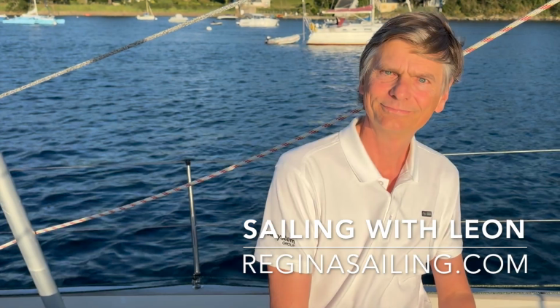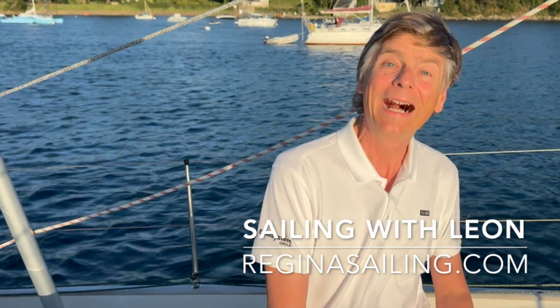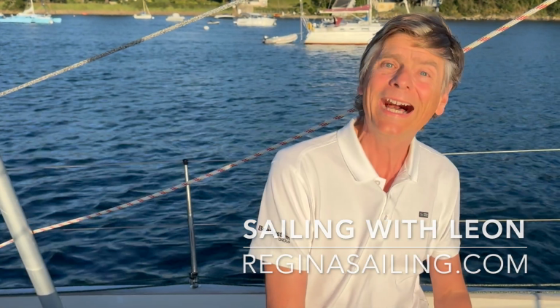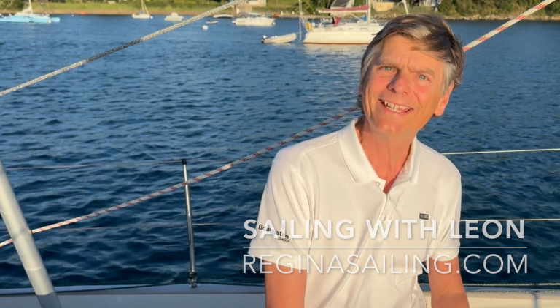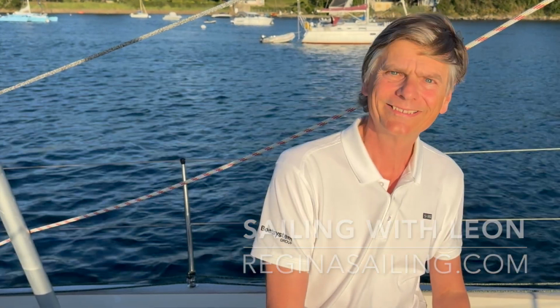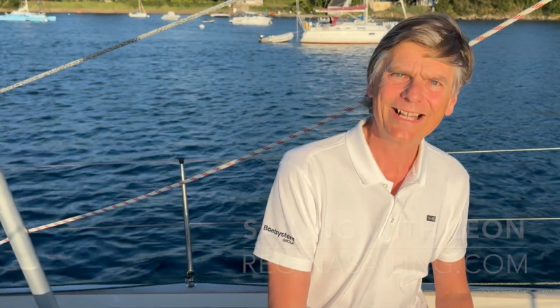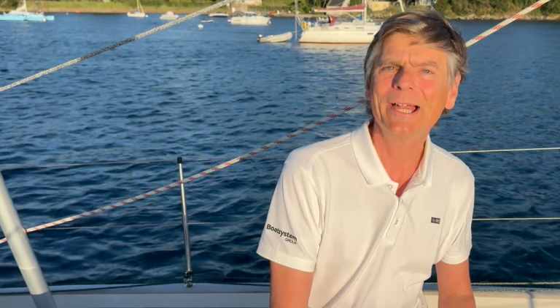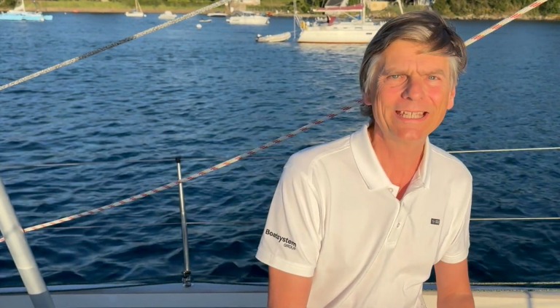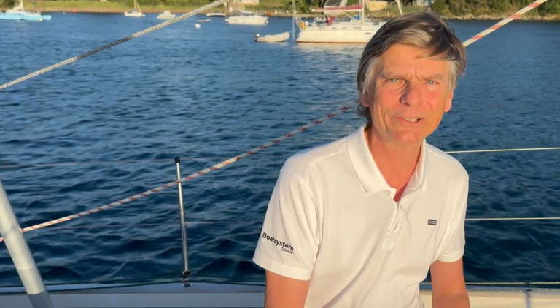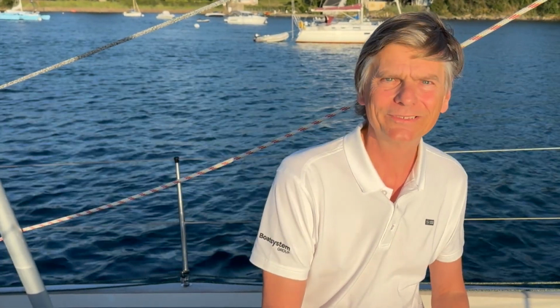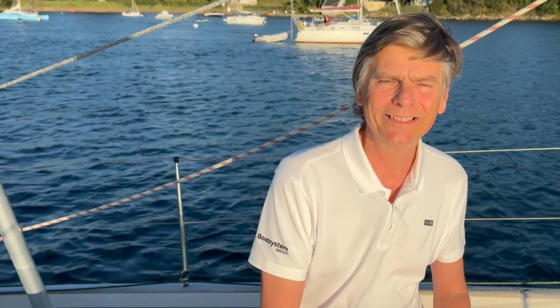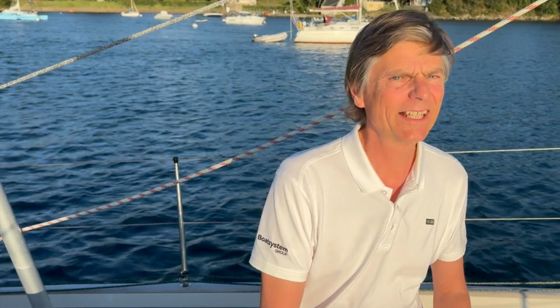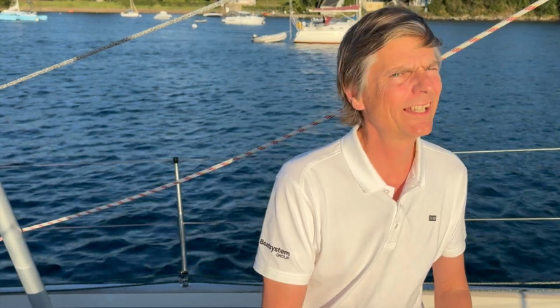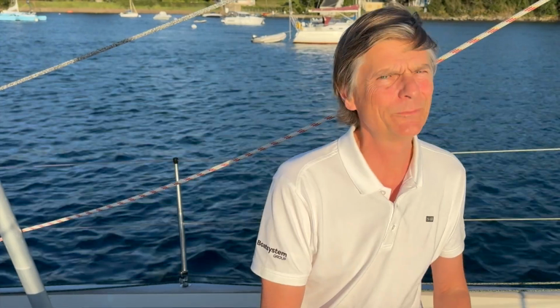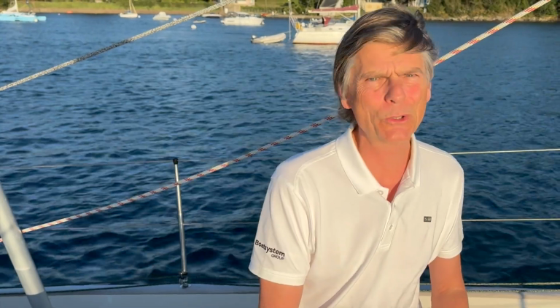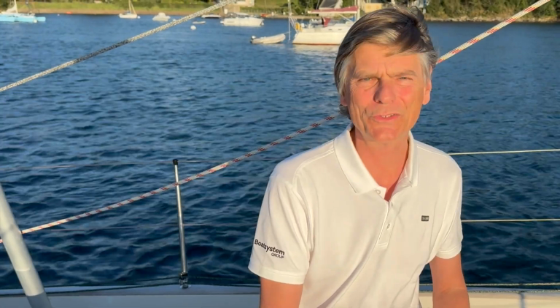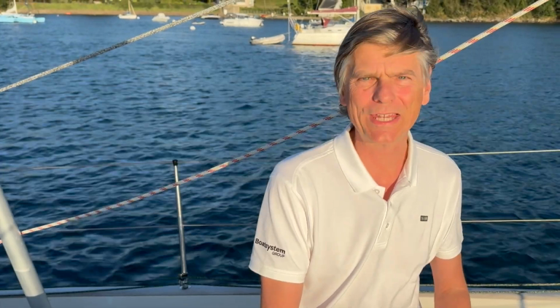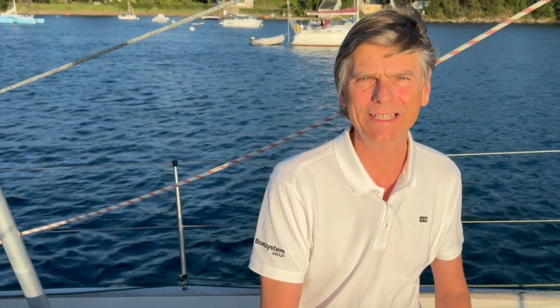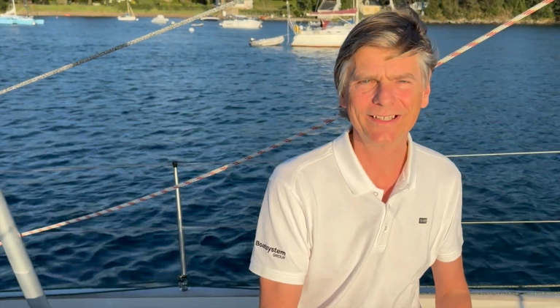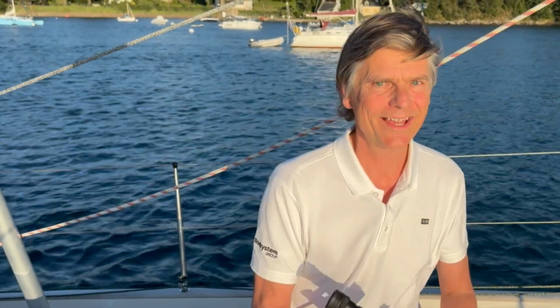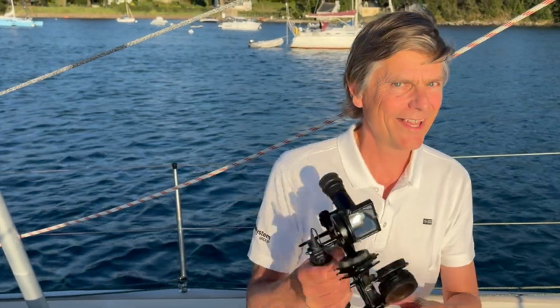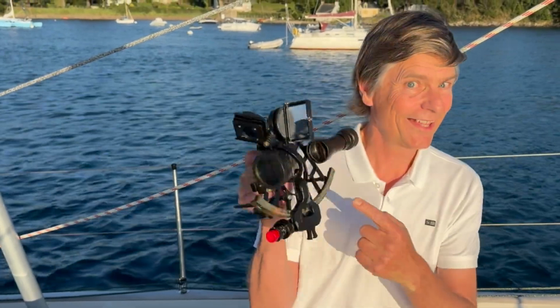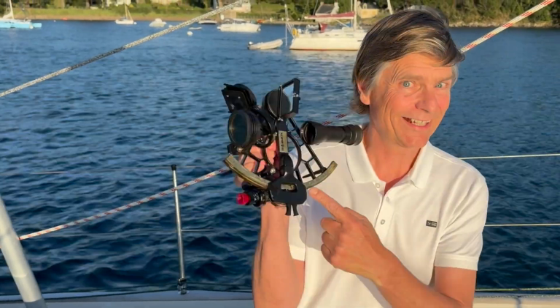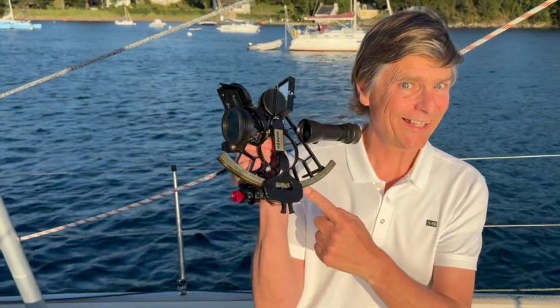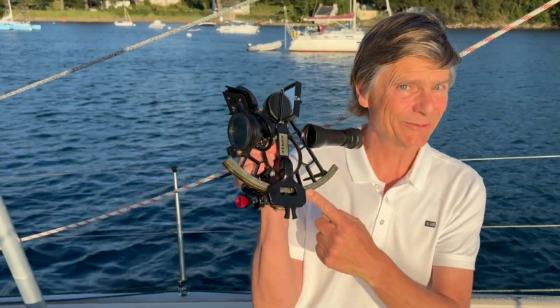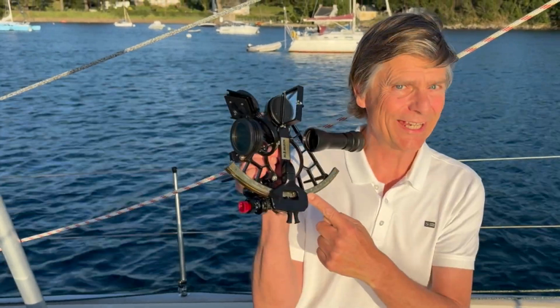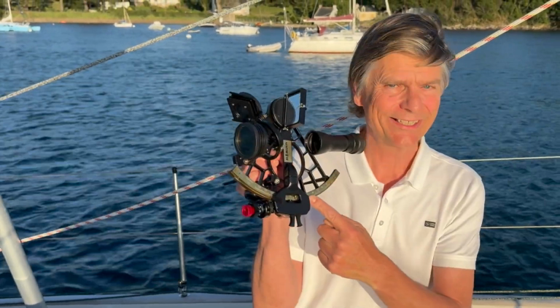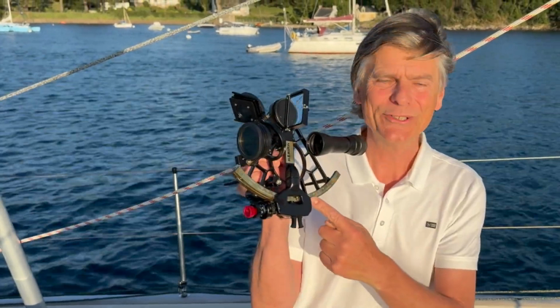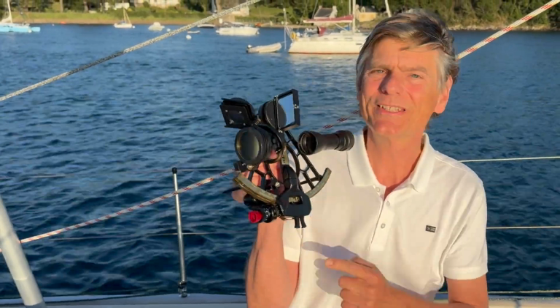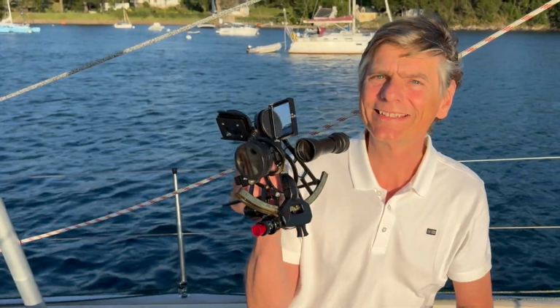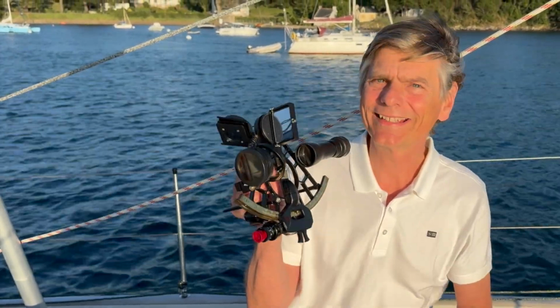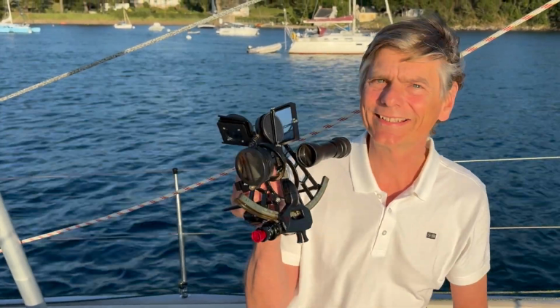Hi, I'm Leon and I love ocean sailing. The classic way, using a sextant.